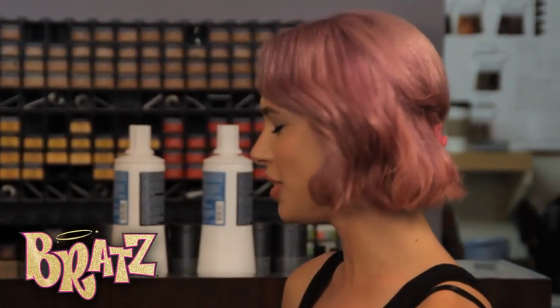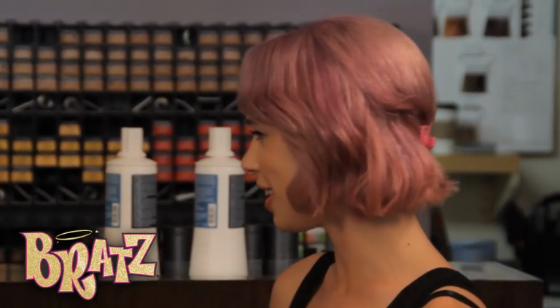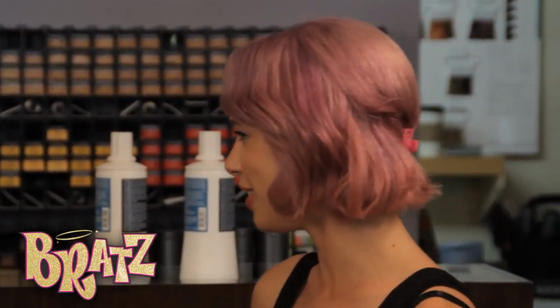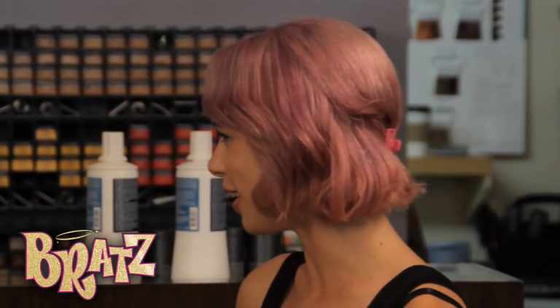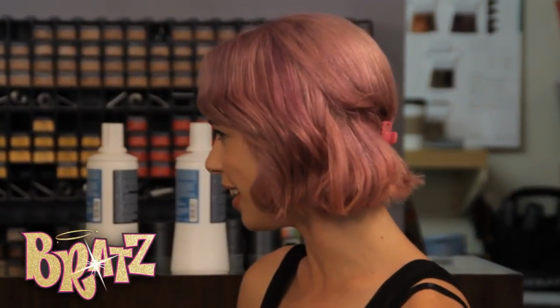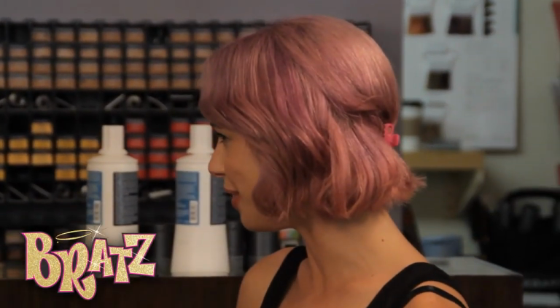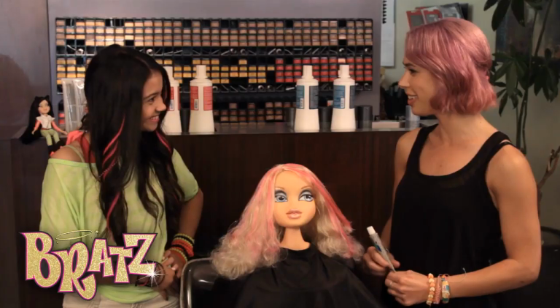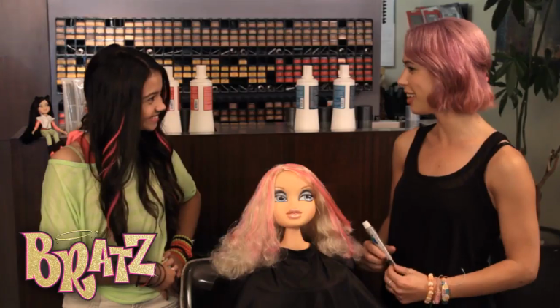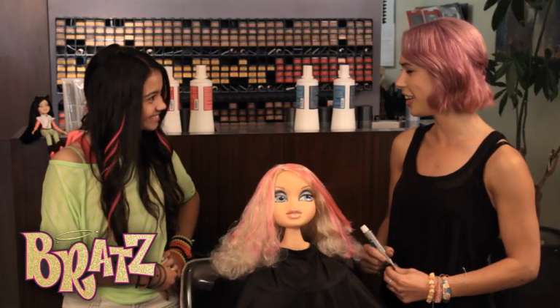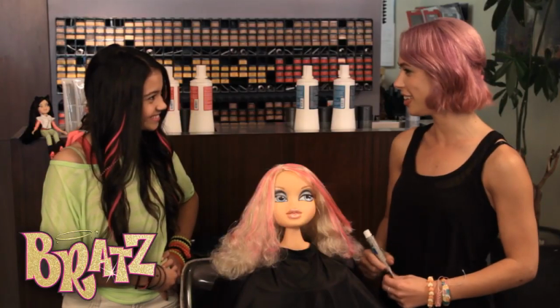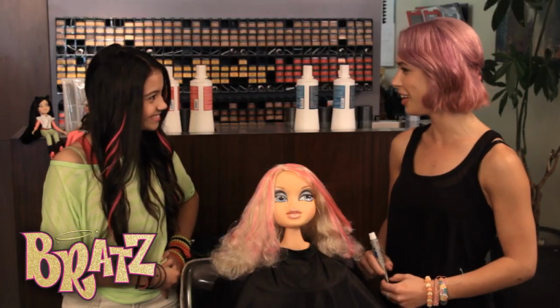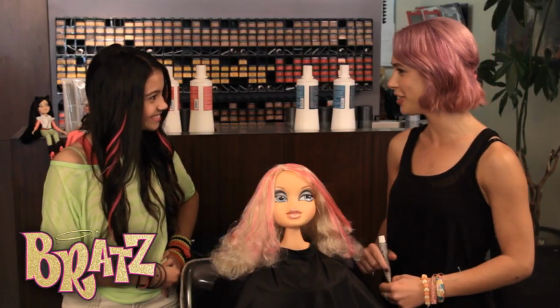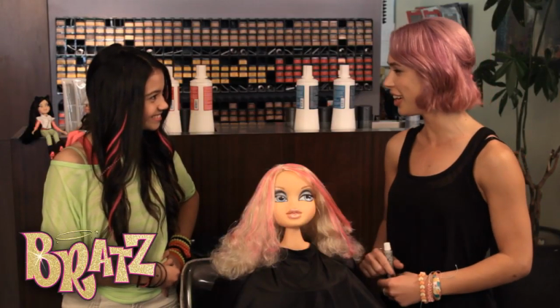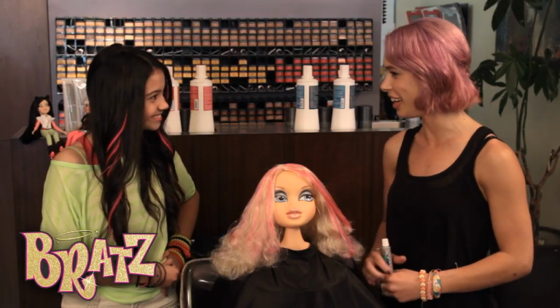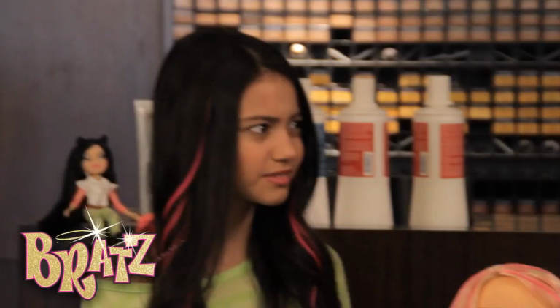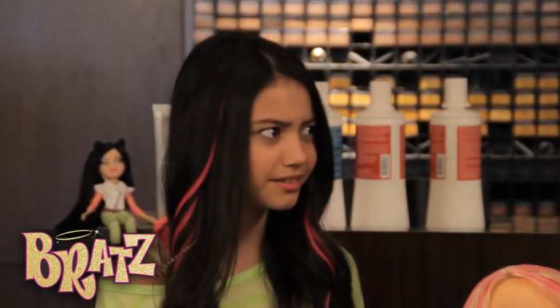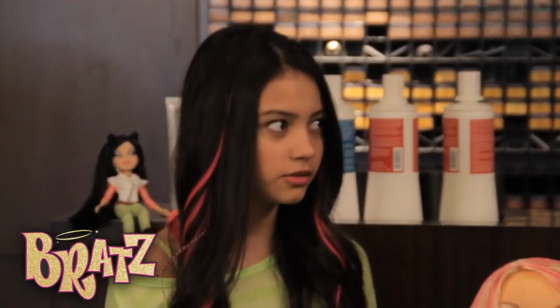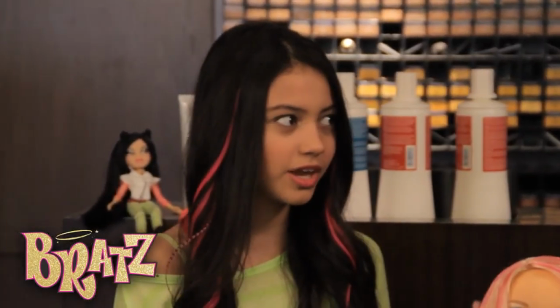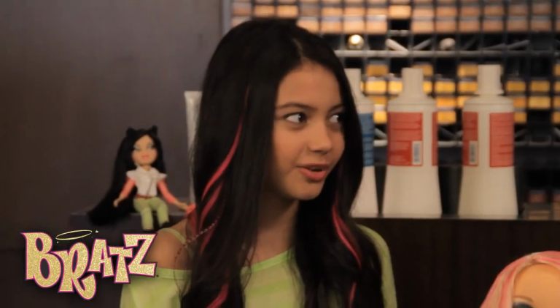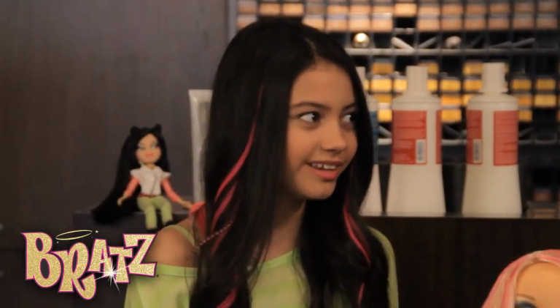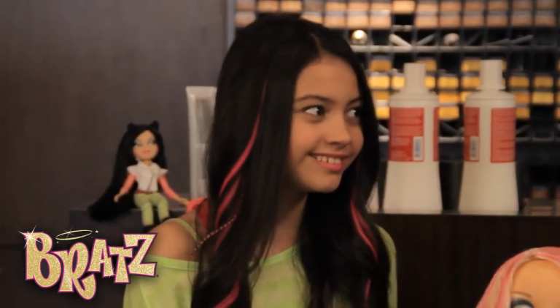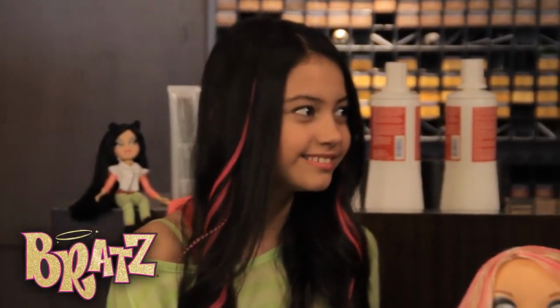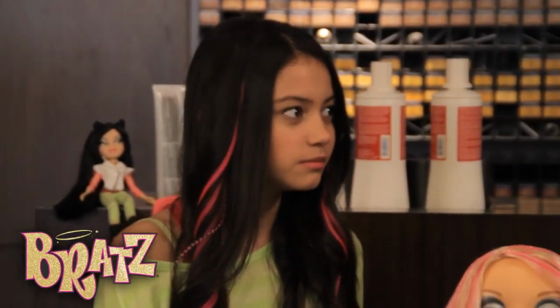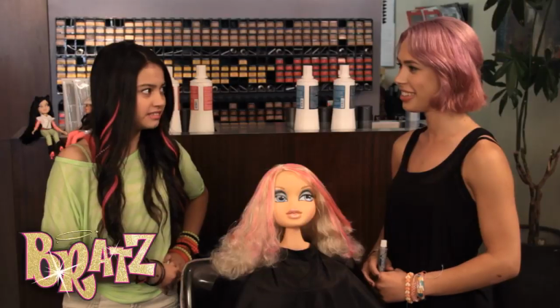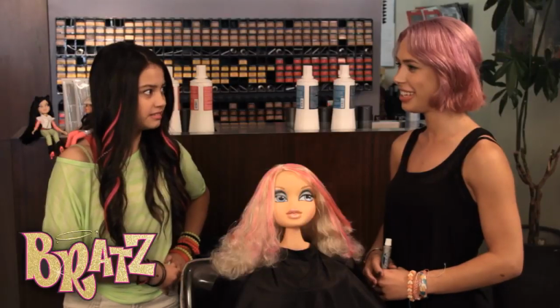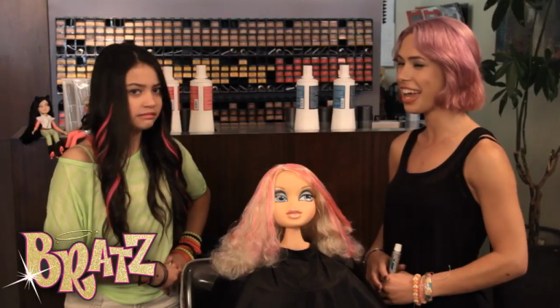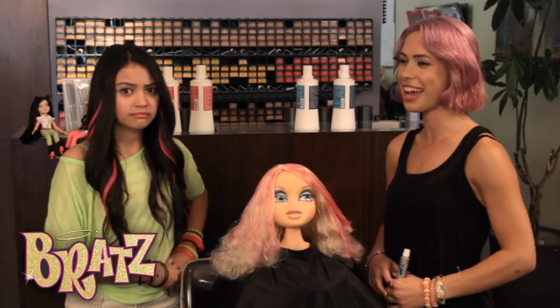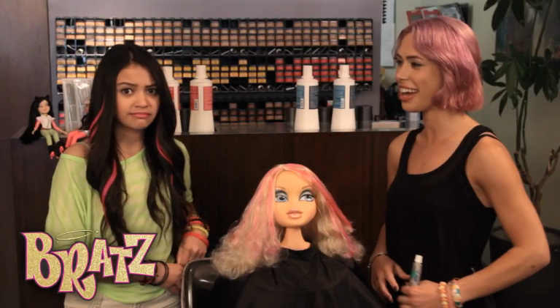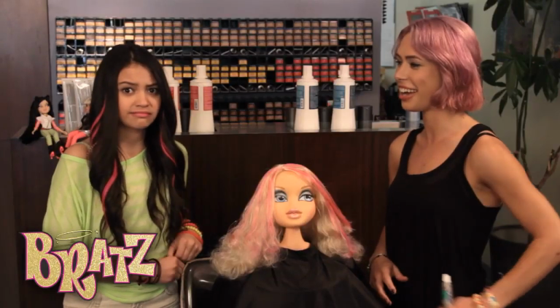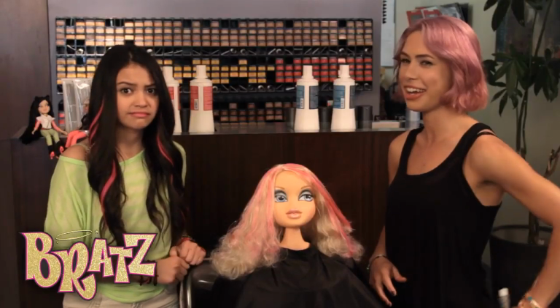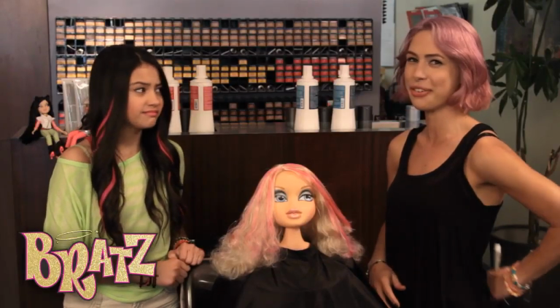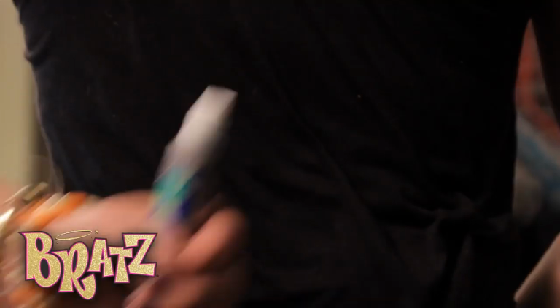We're going to color your hair neon green. You're kidding, right? Yeah, of course!